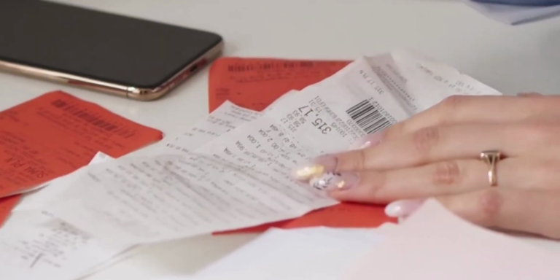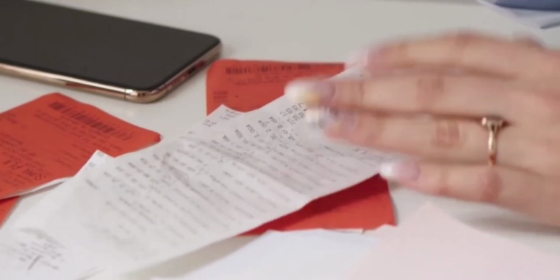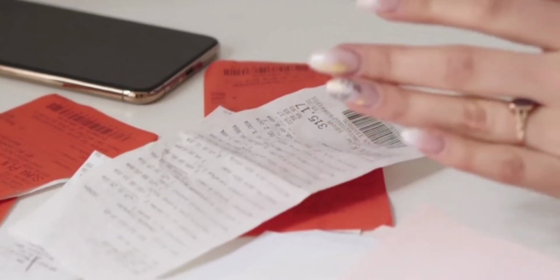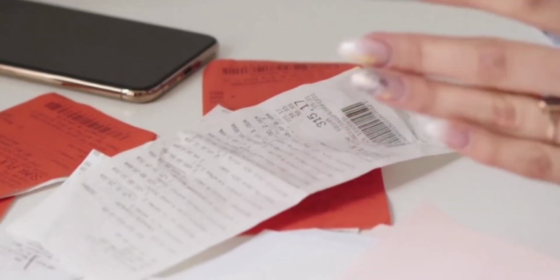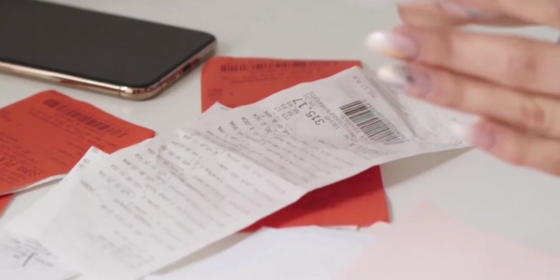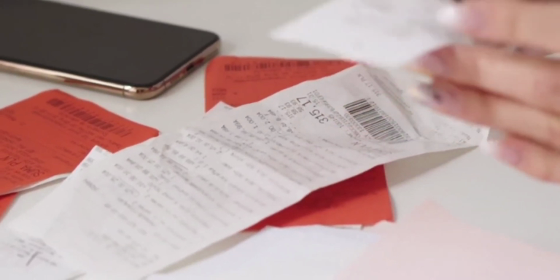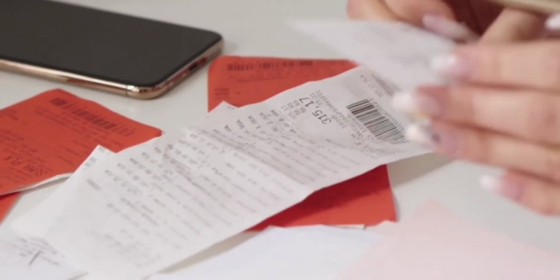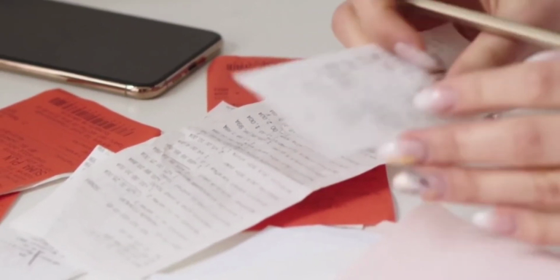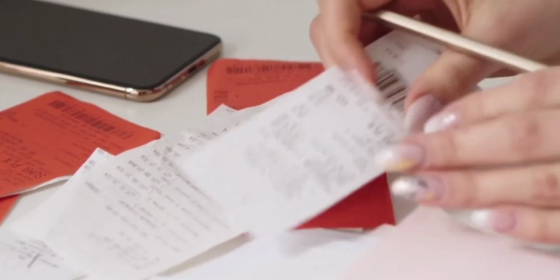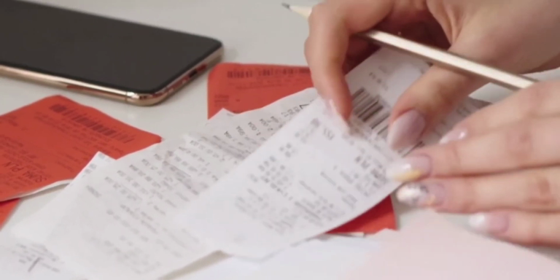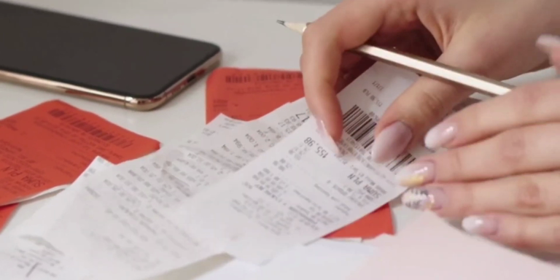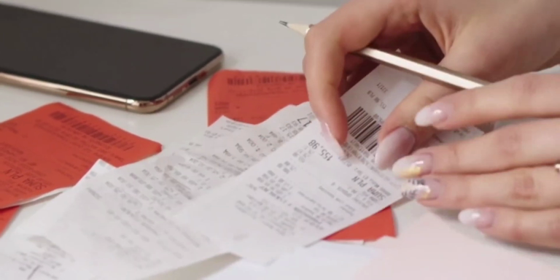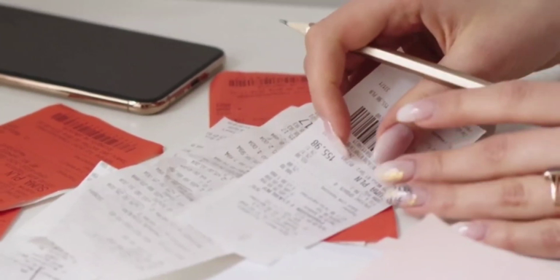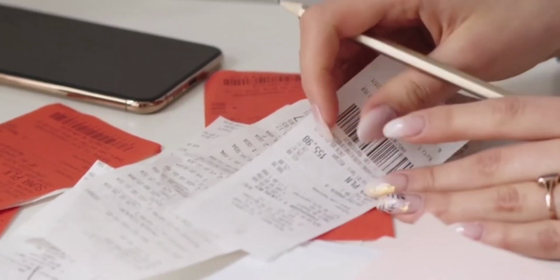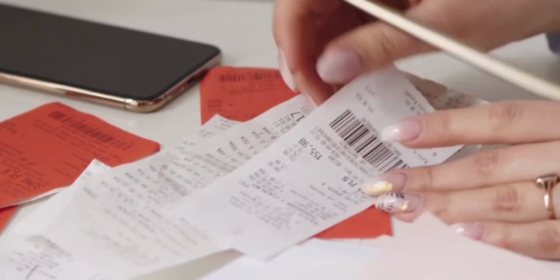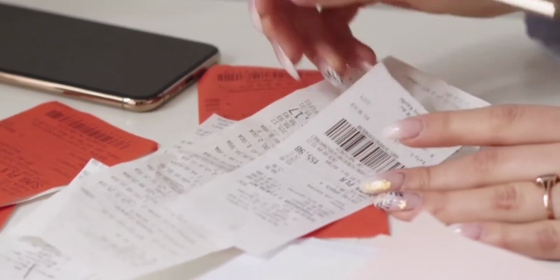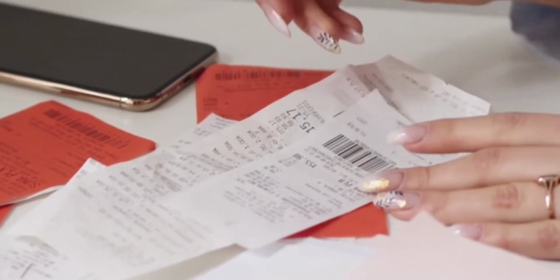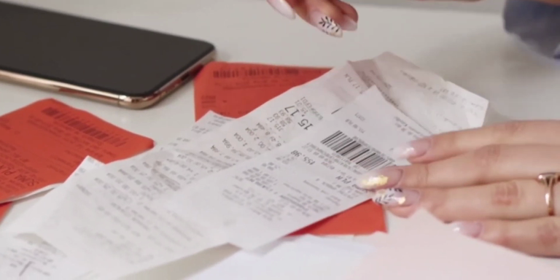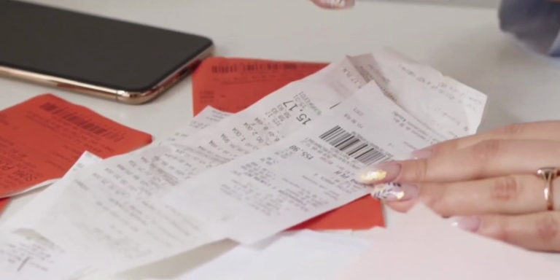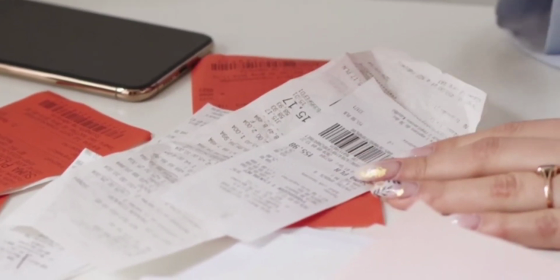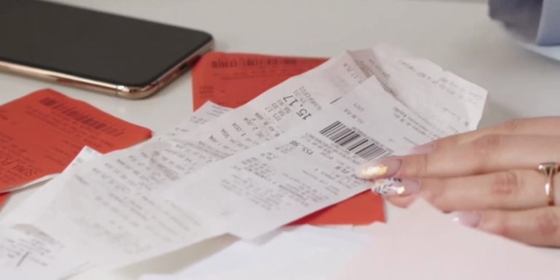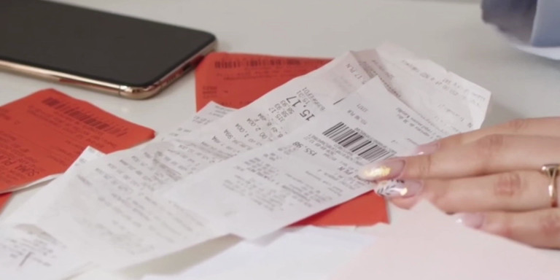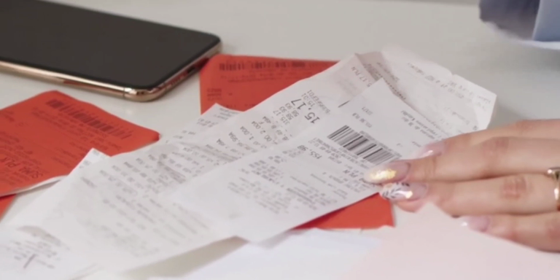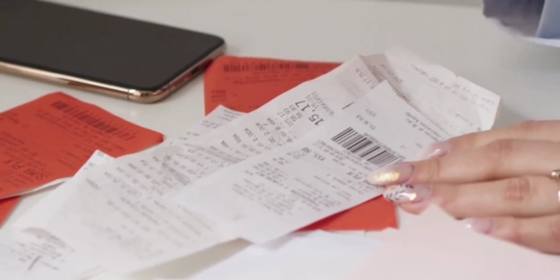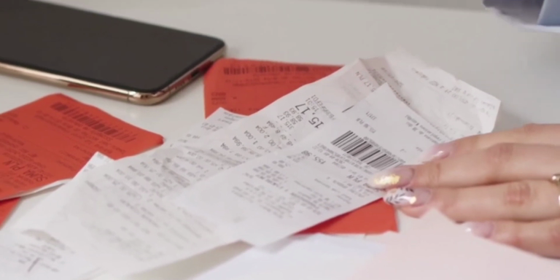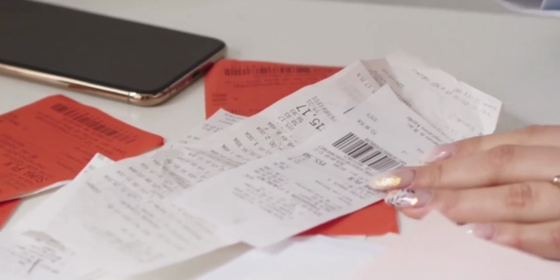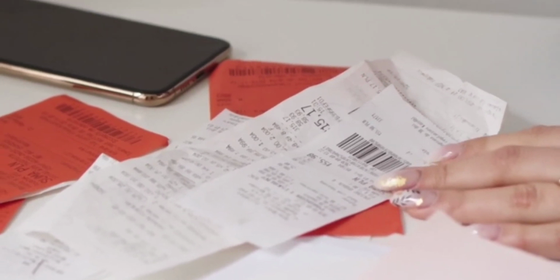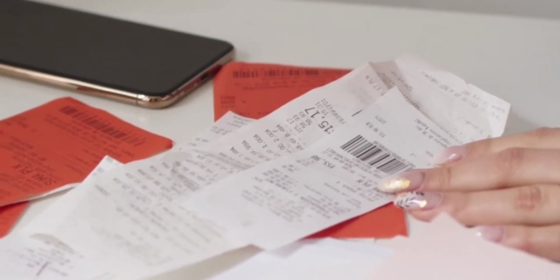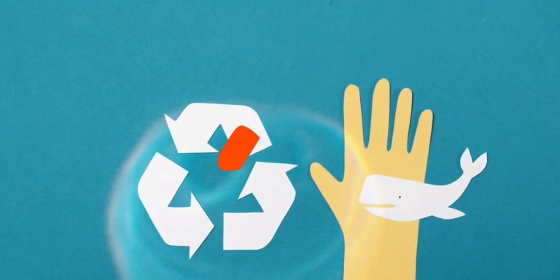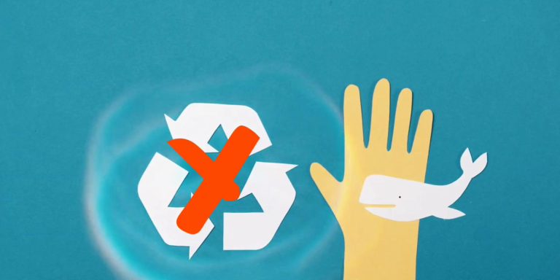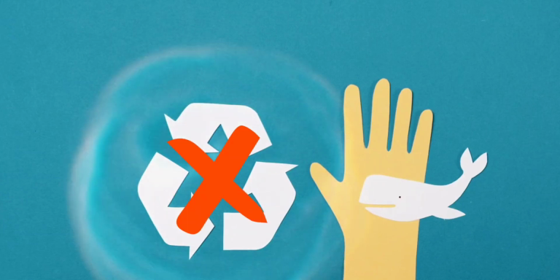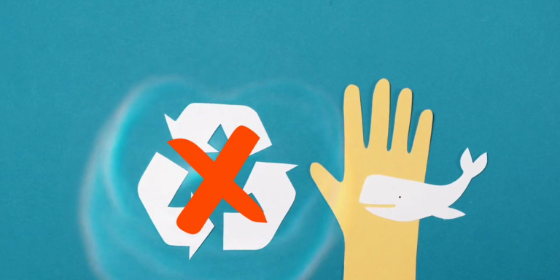The worst part is that the majority of receipts are printed on thermal paper, which cannot be recycled.